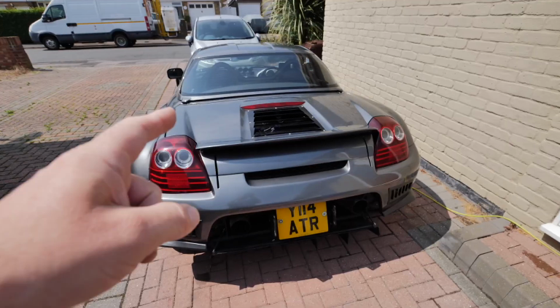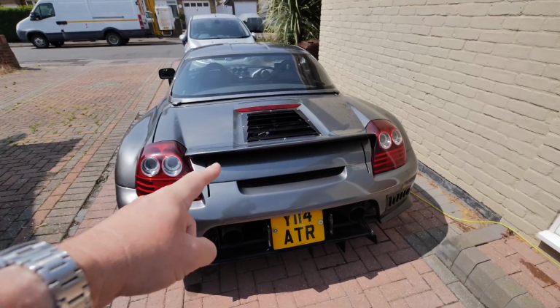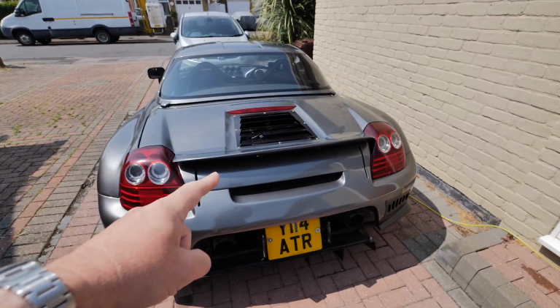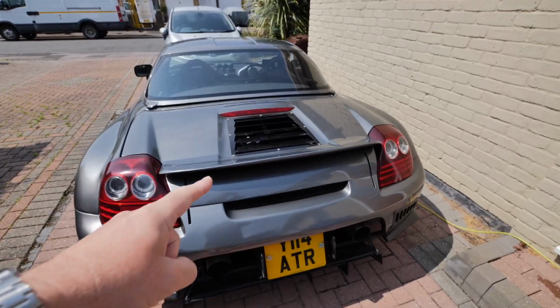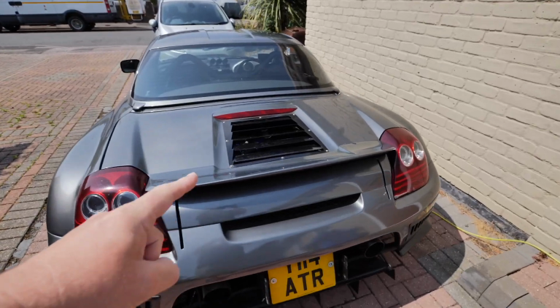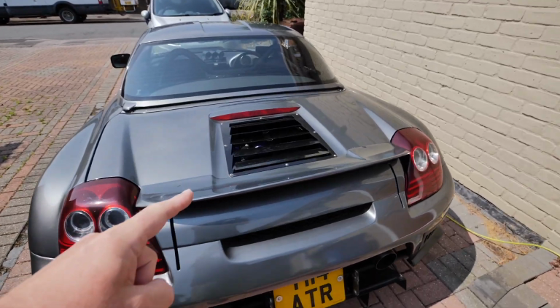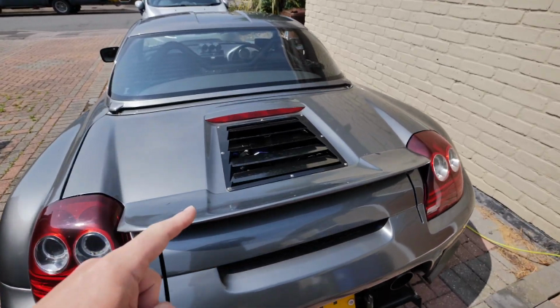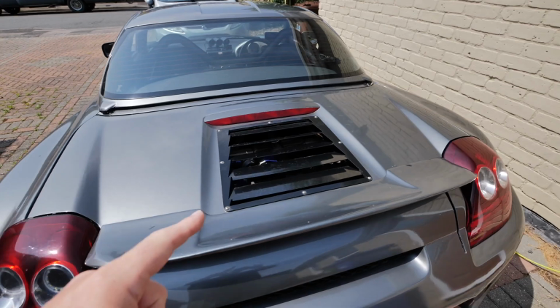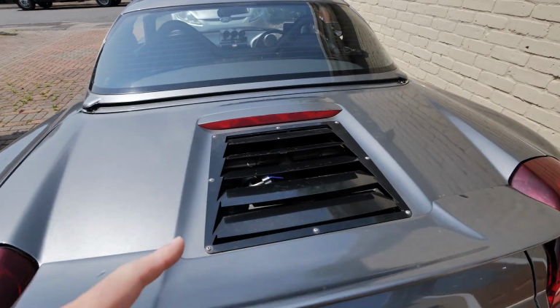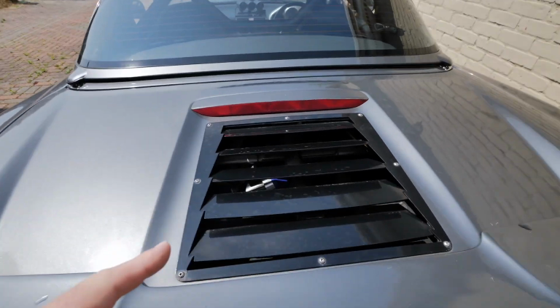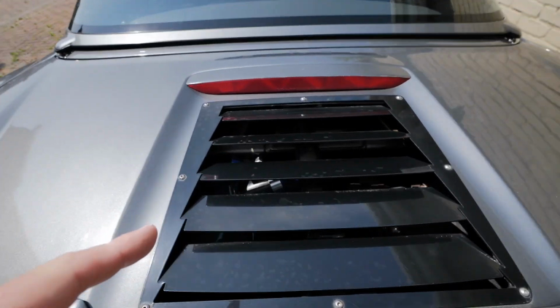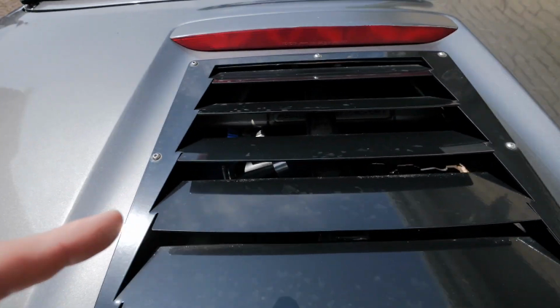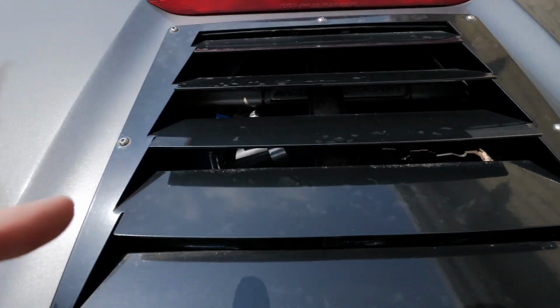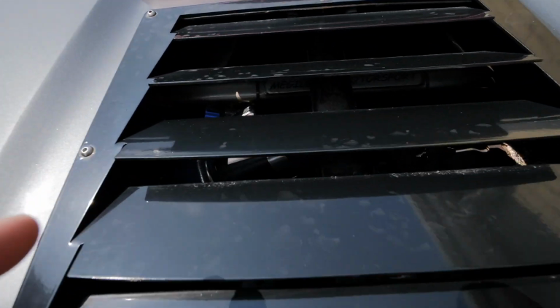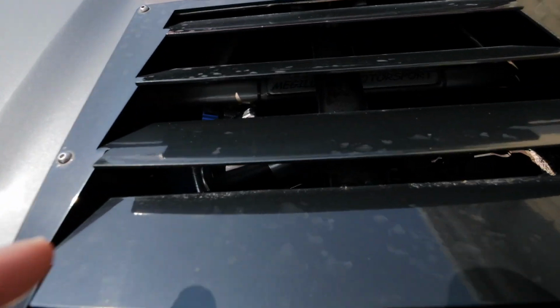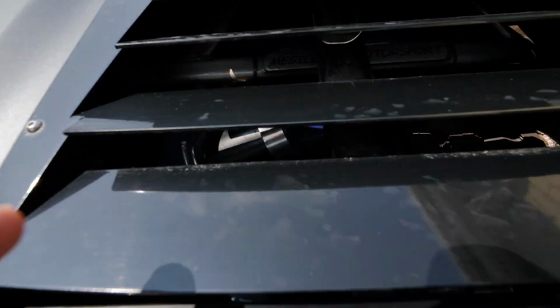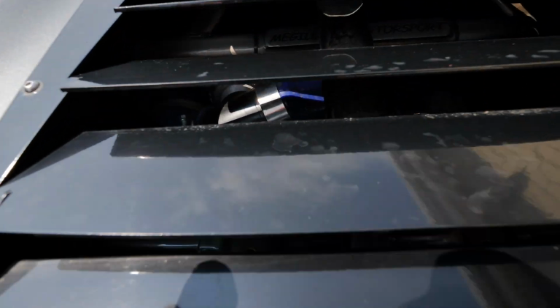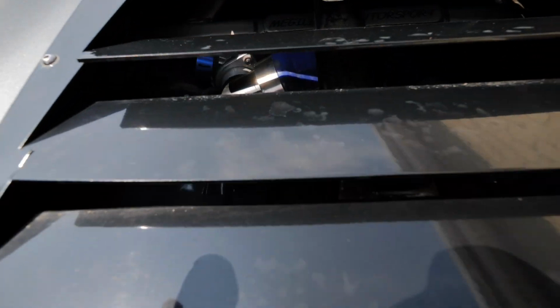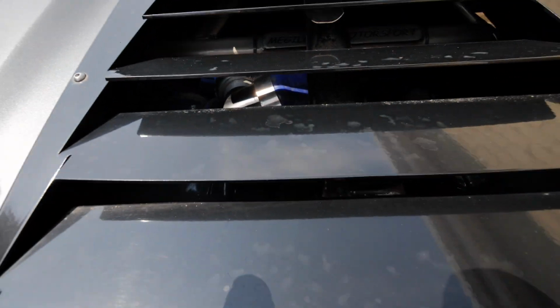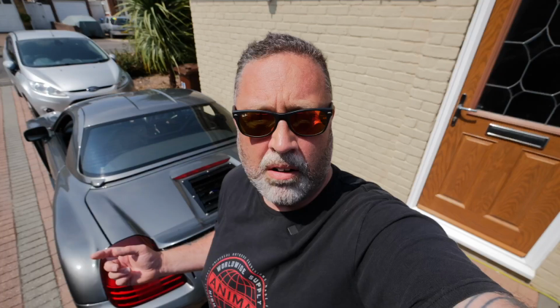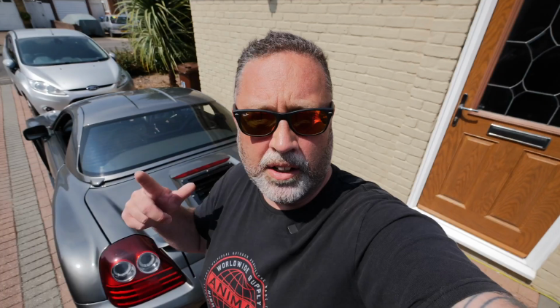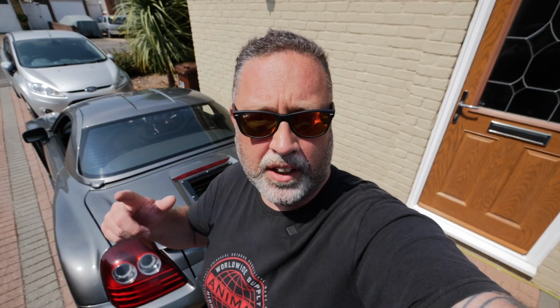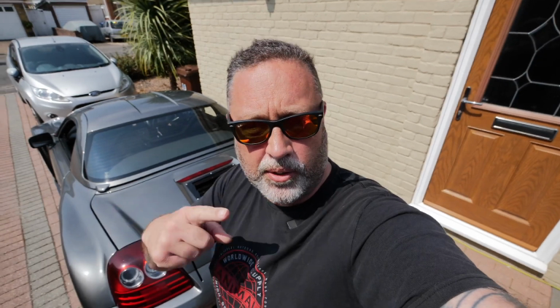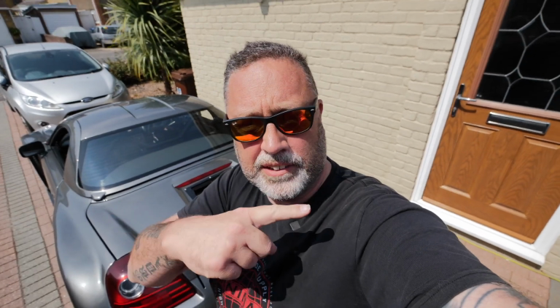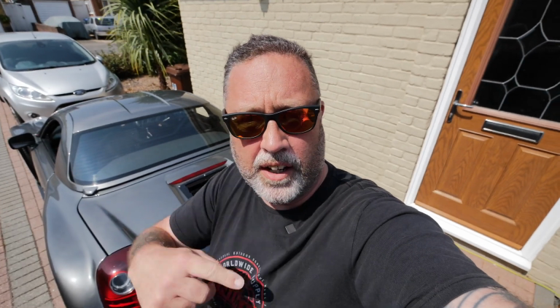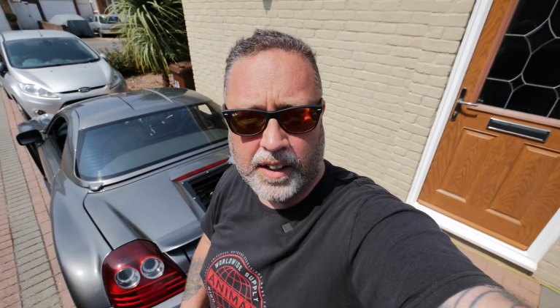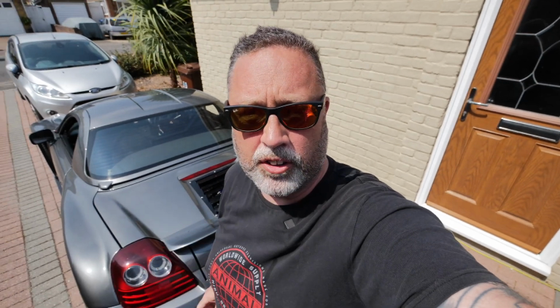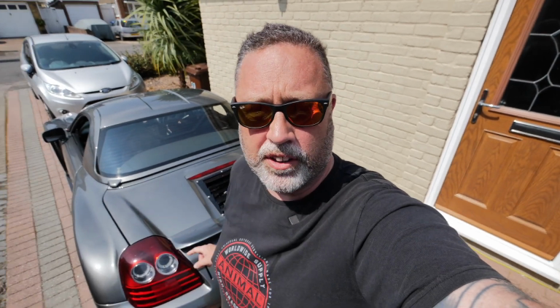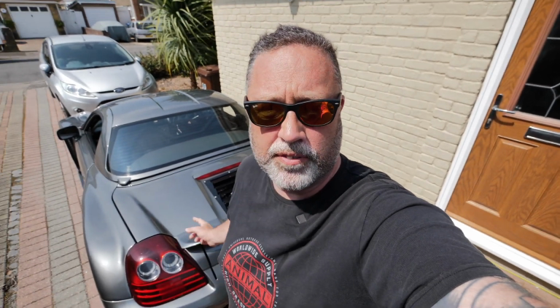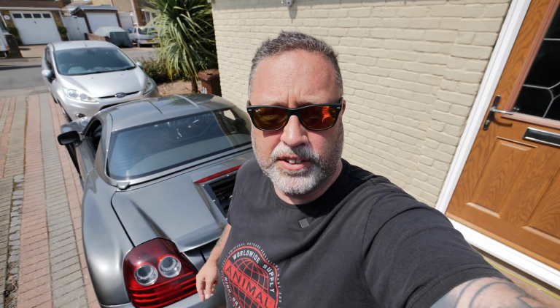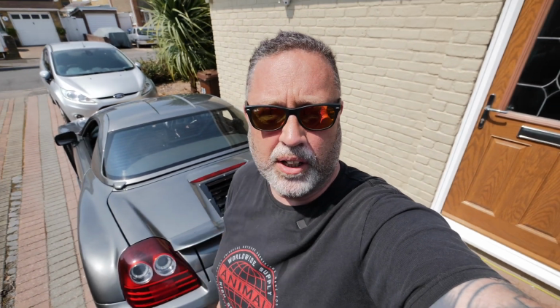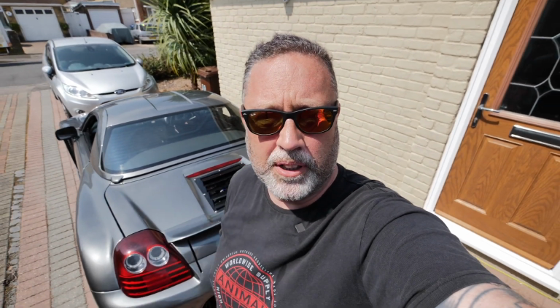I really need to get this MOT'd and back on the road - look at that turbo in there. Right, let's go inside and have a look at this thing.